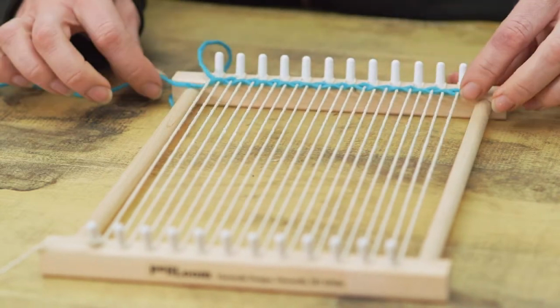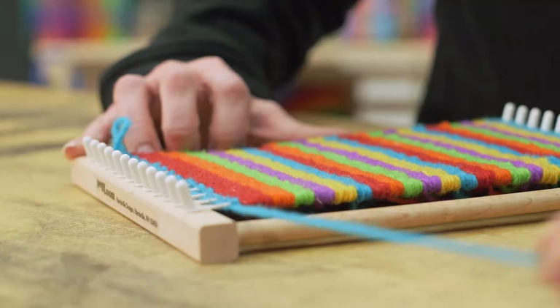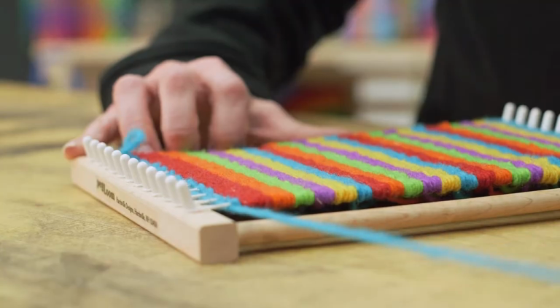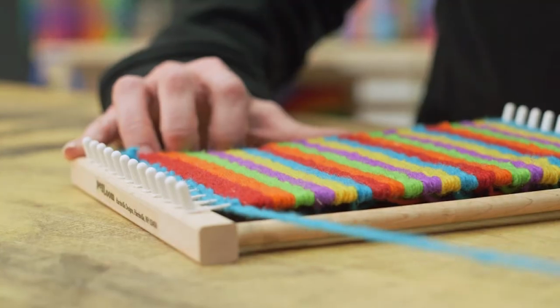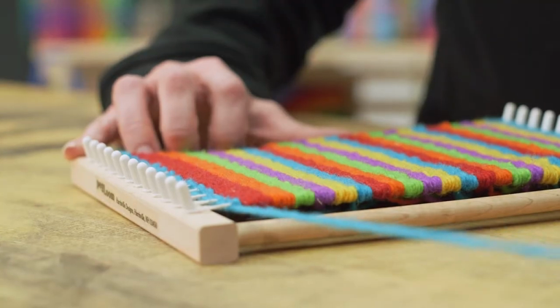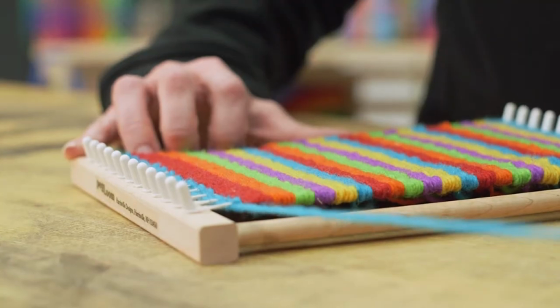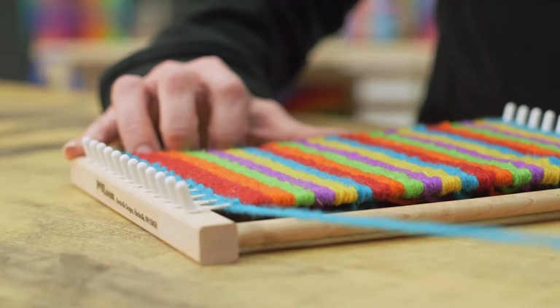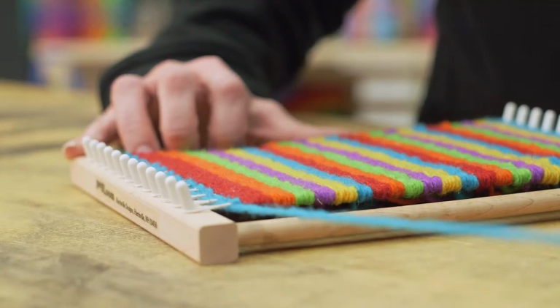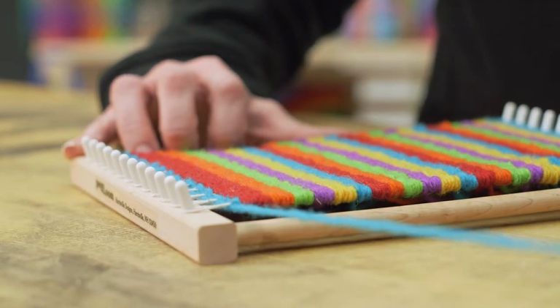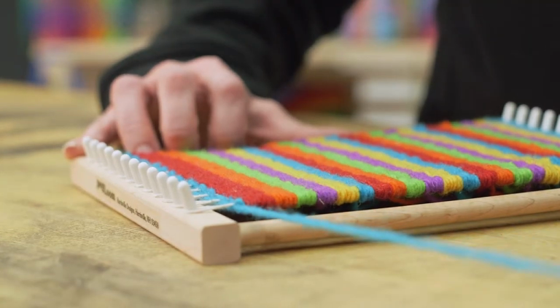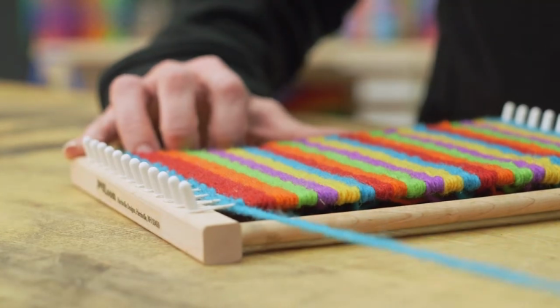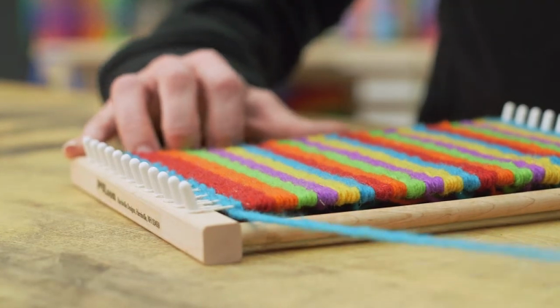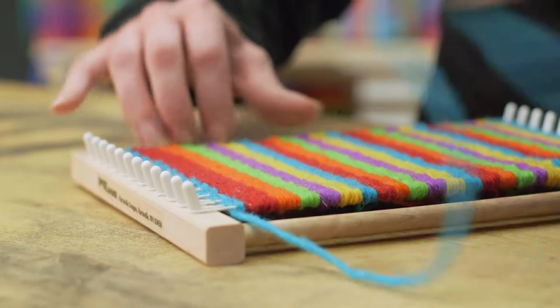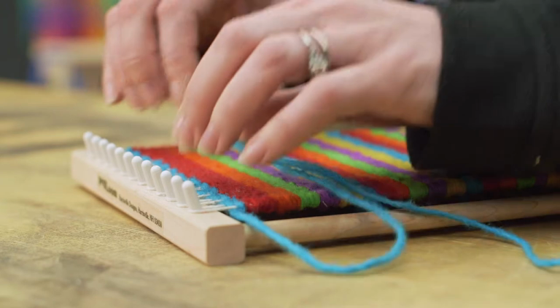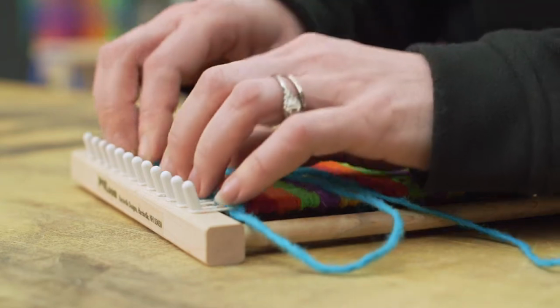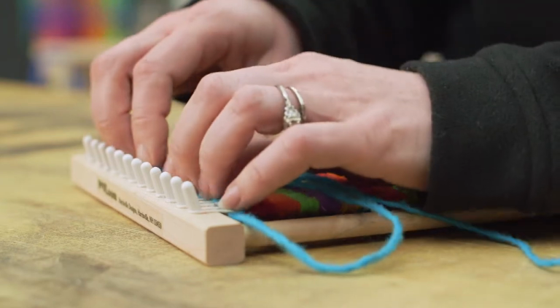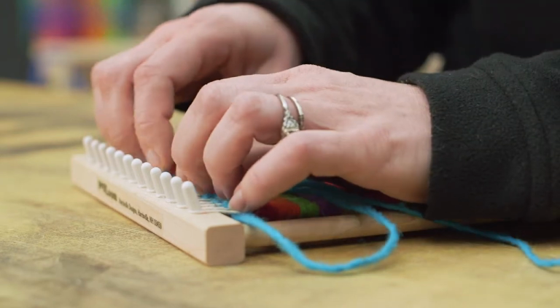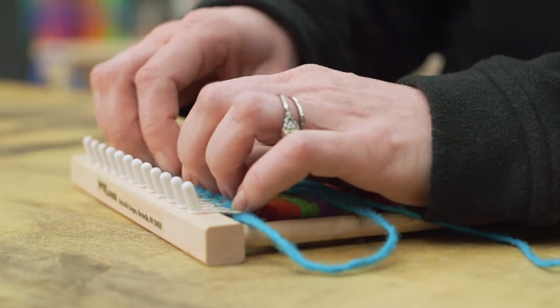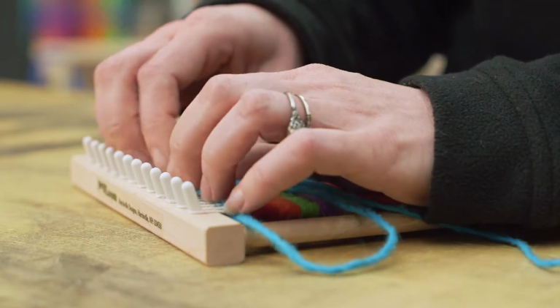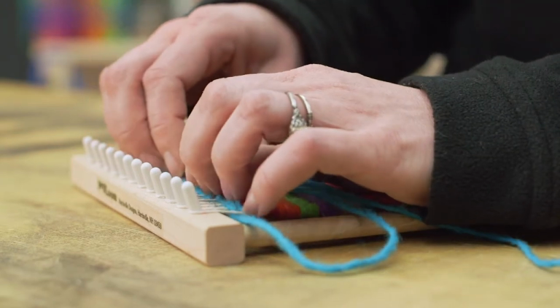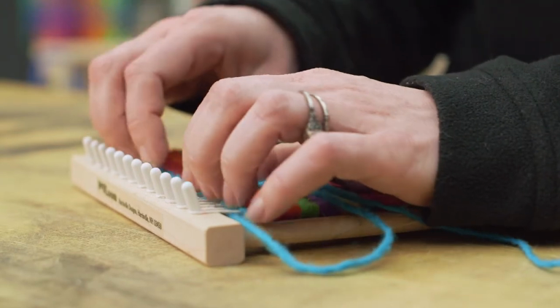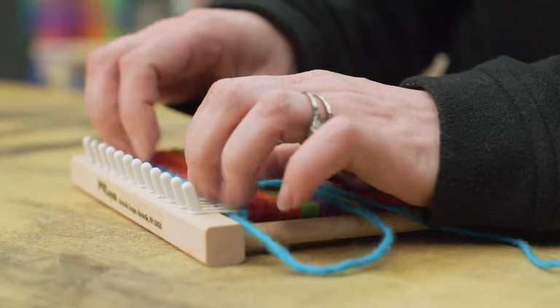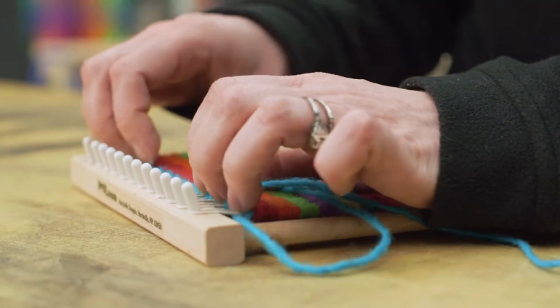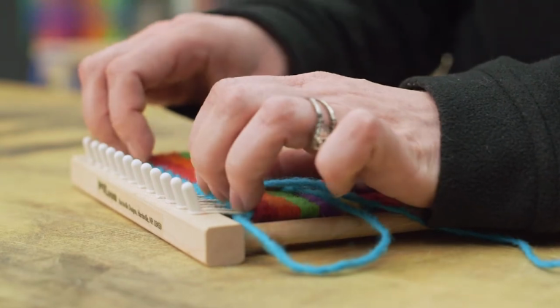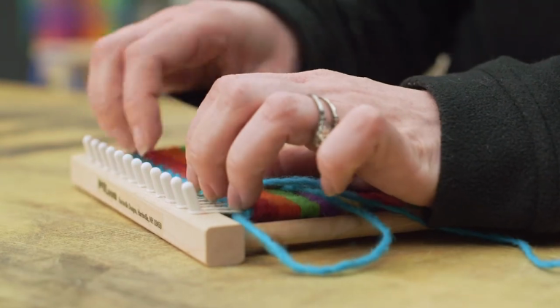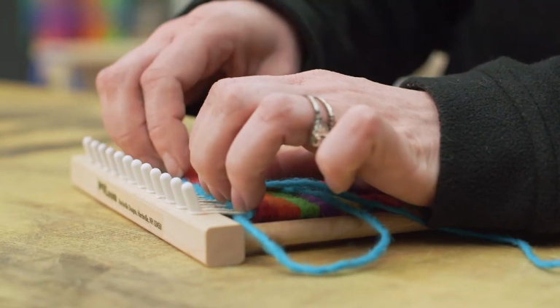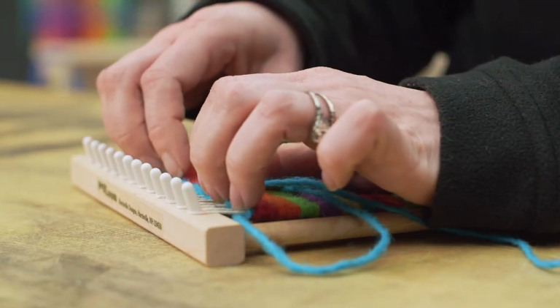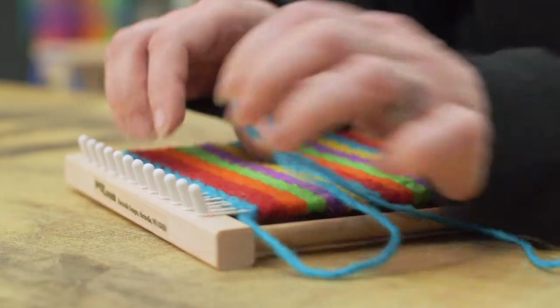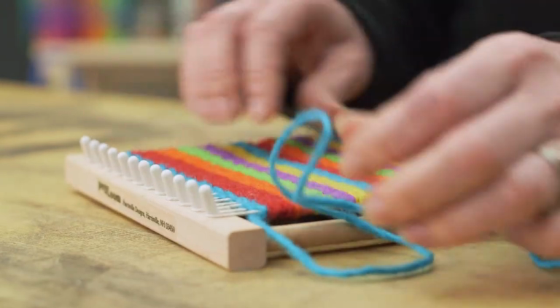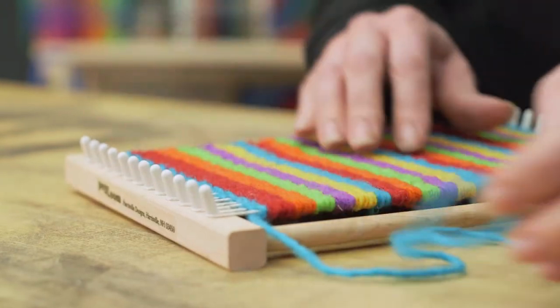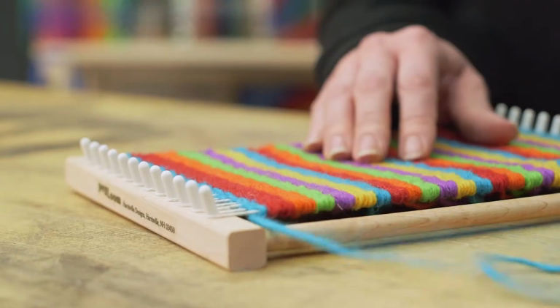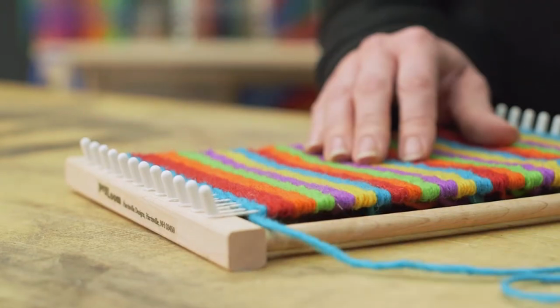Now you're ready to finish your first peg loom project. Weave to the top of the pegs and tuck in the last tail.